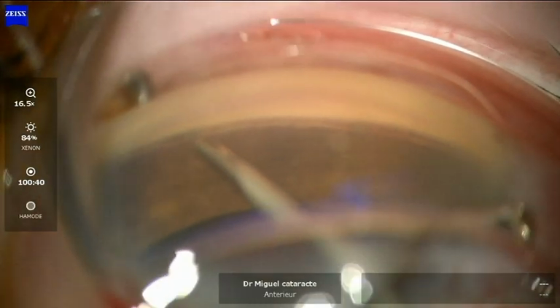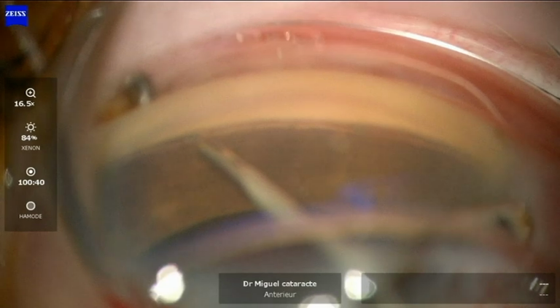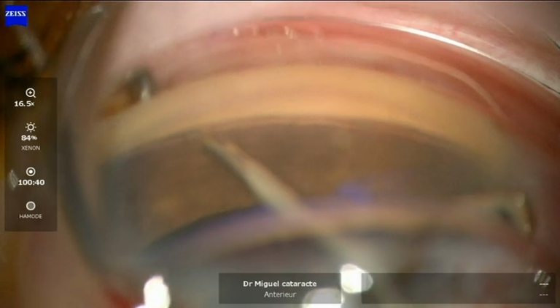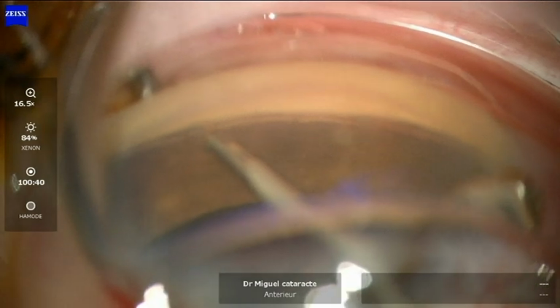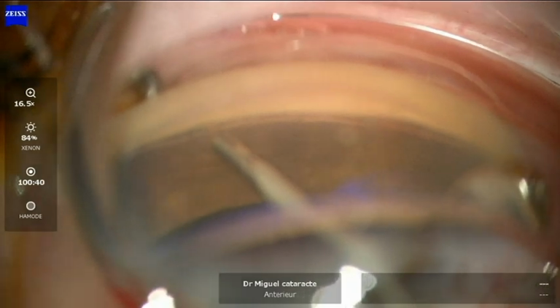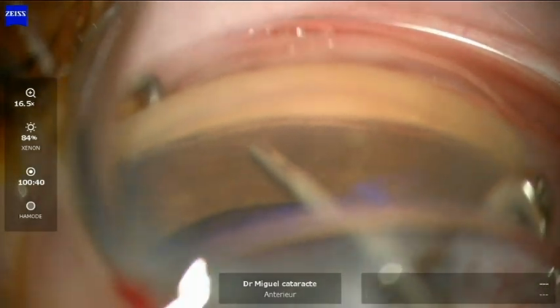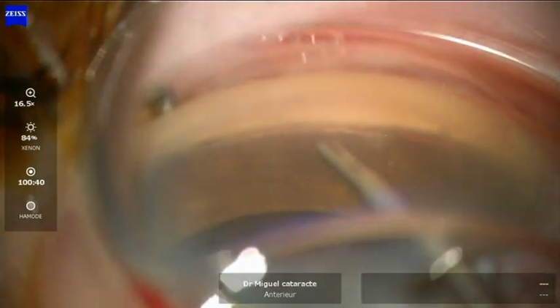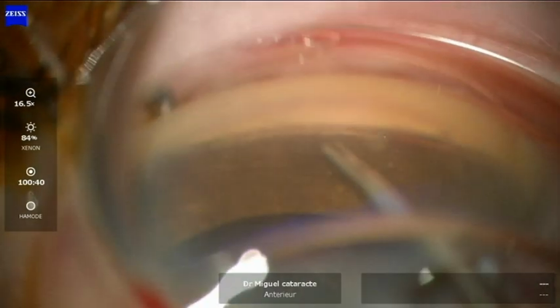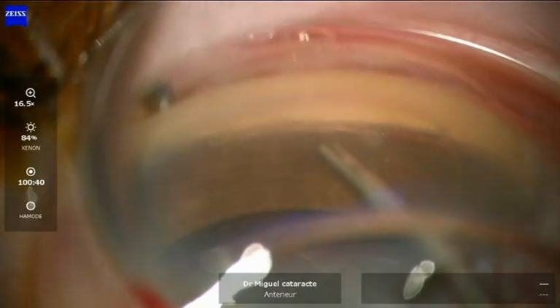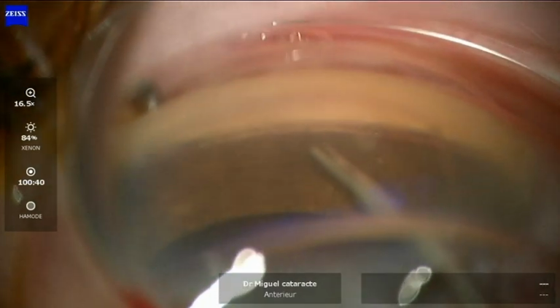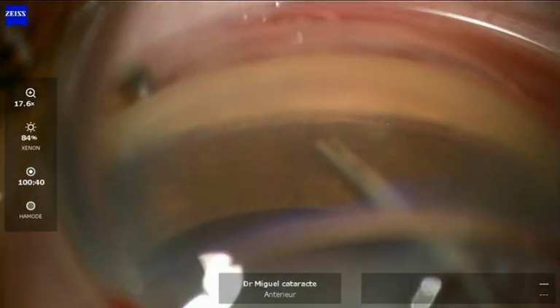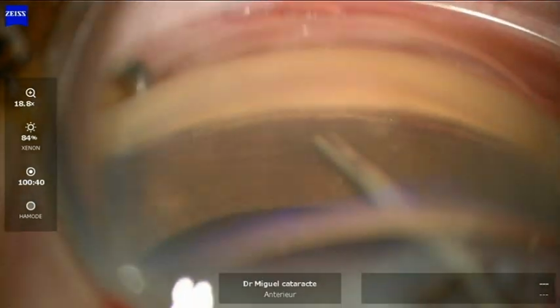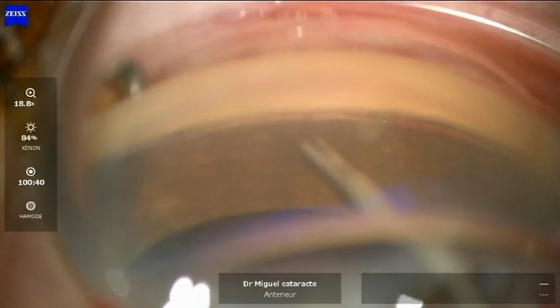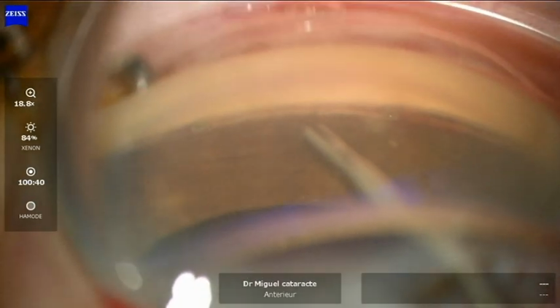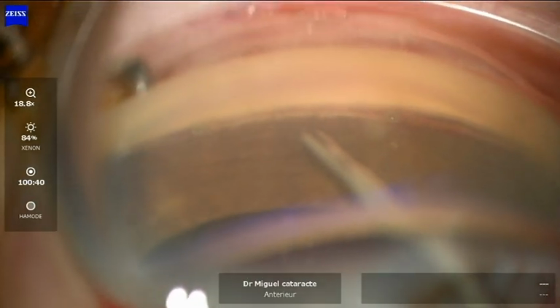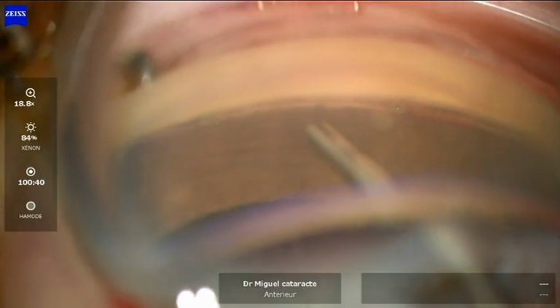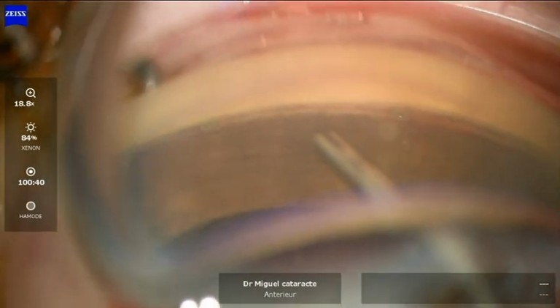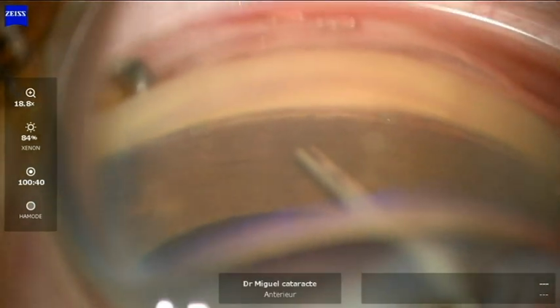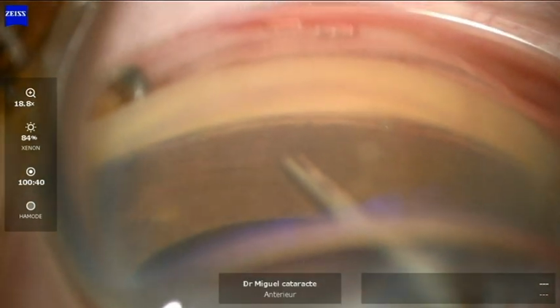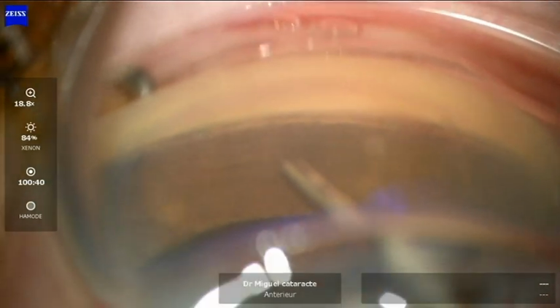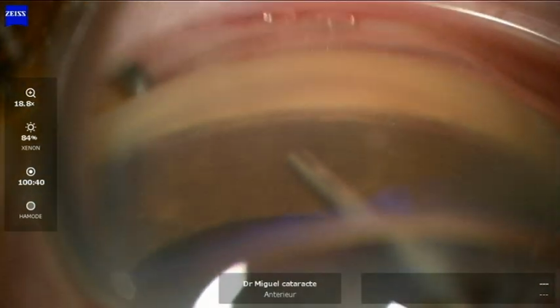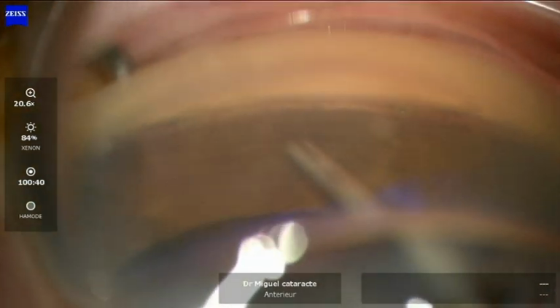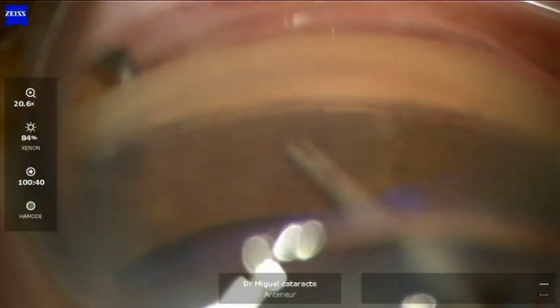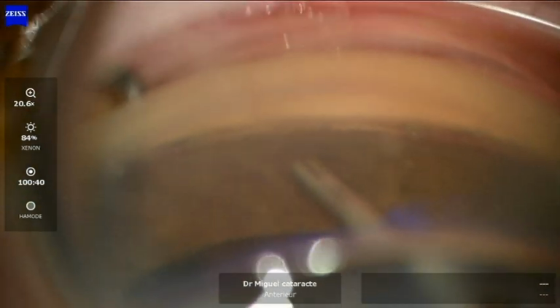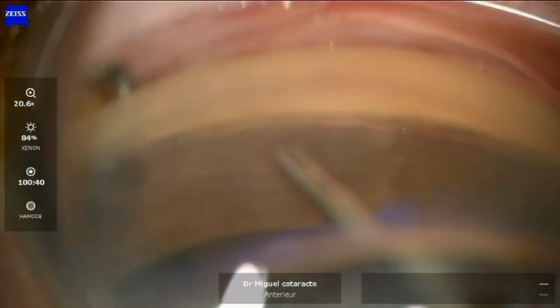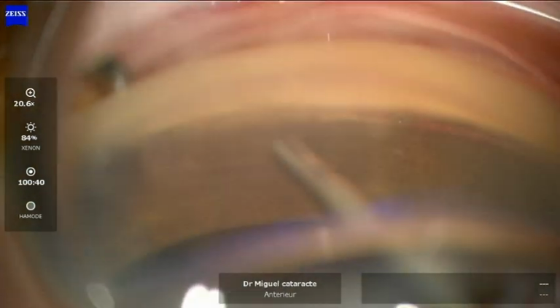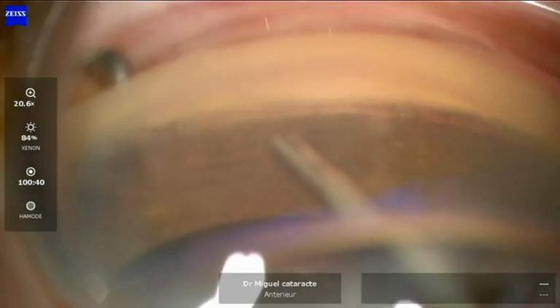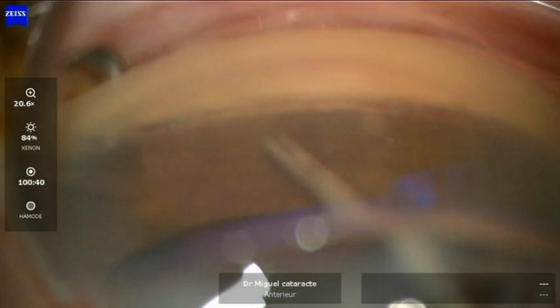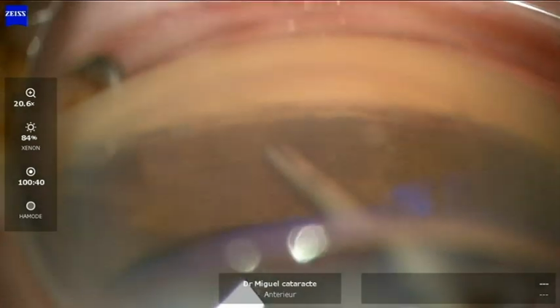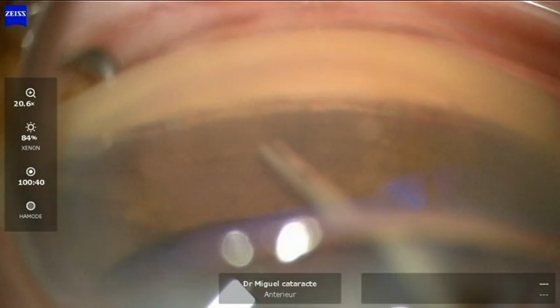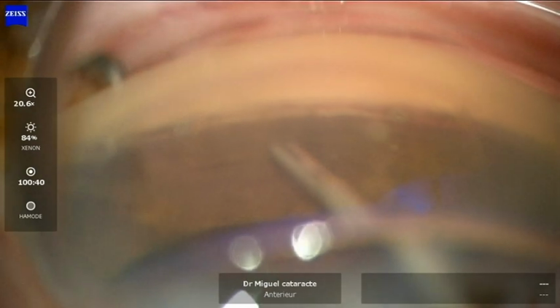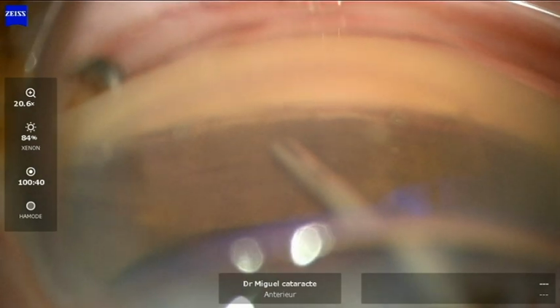Here I'm just trying to focus so that we can have maximal visualization with the camera.